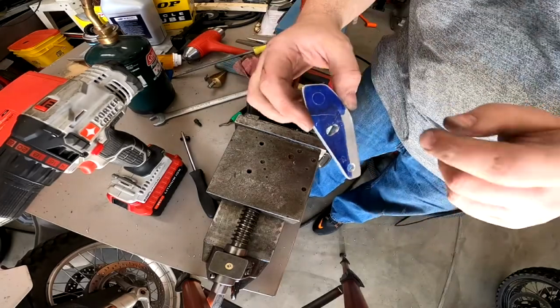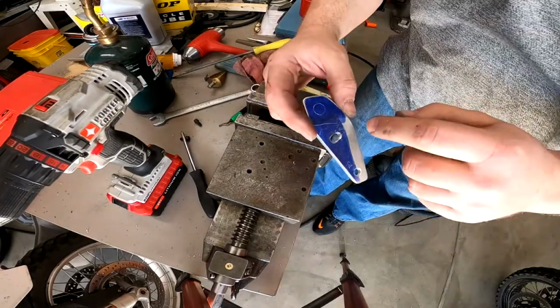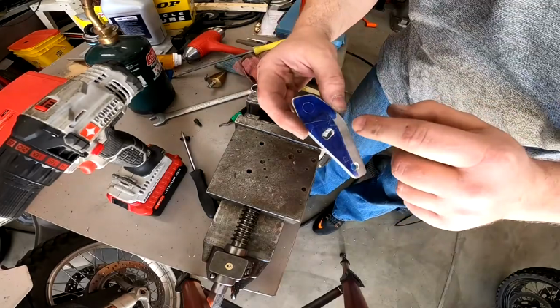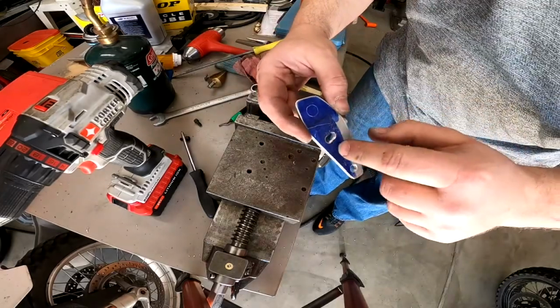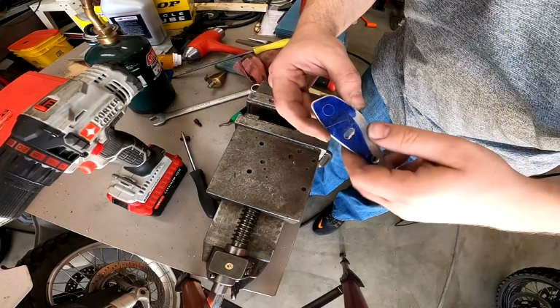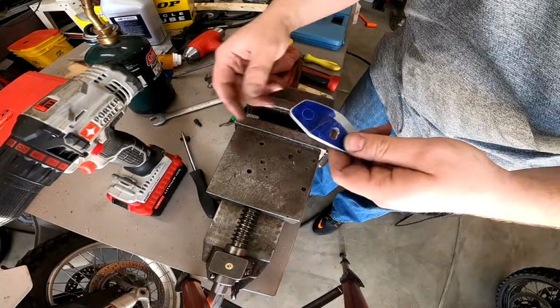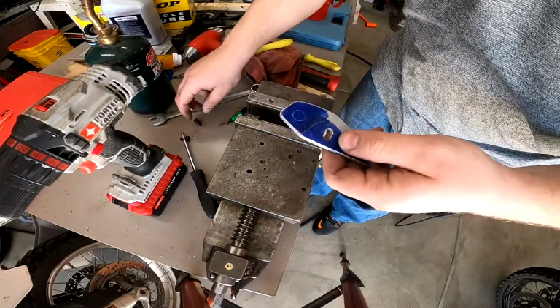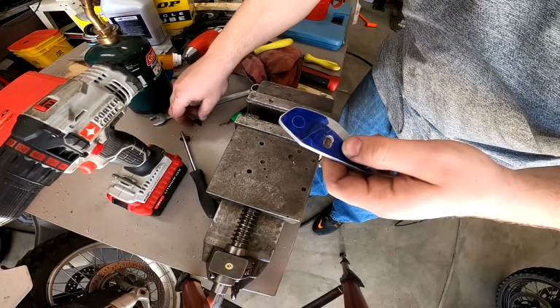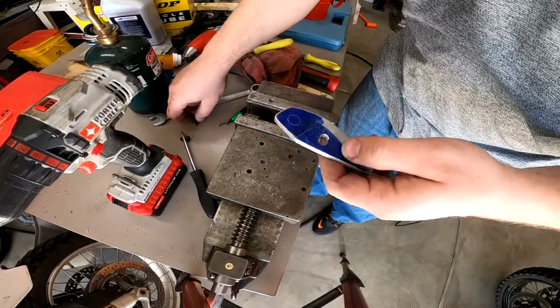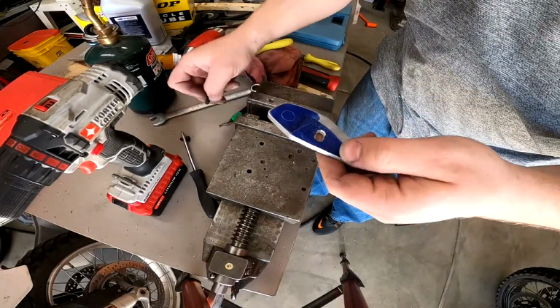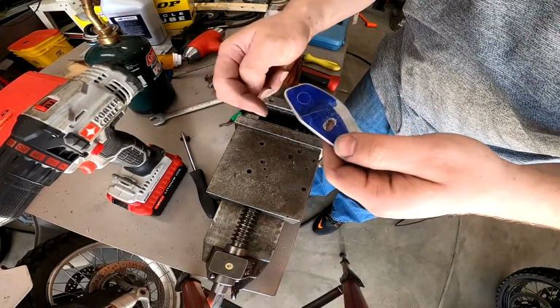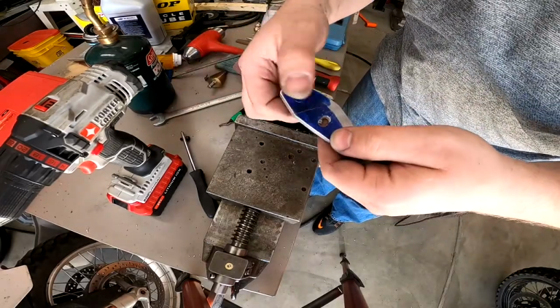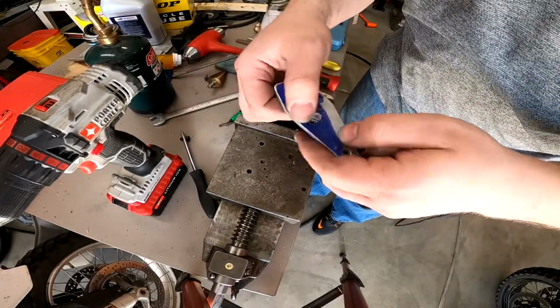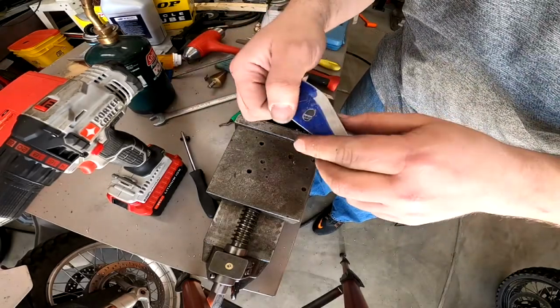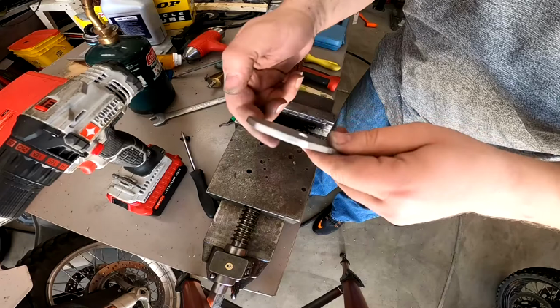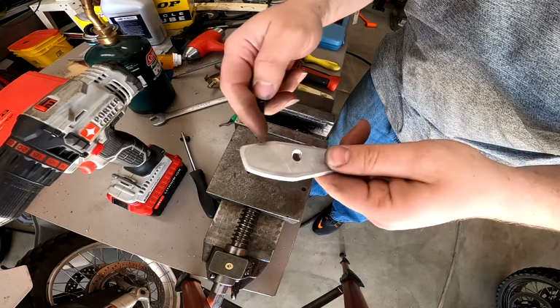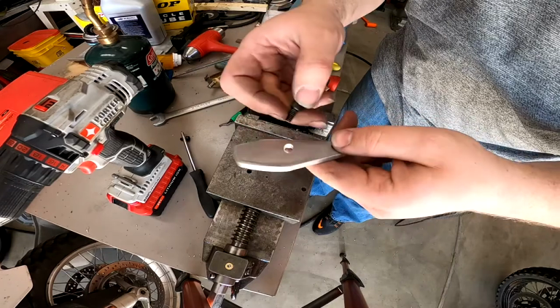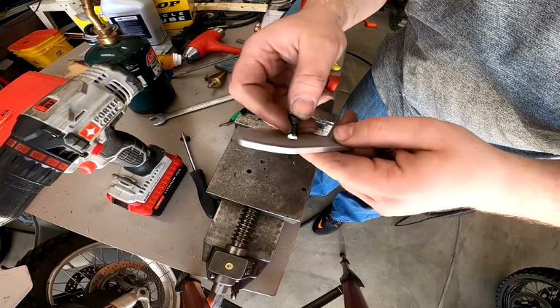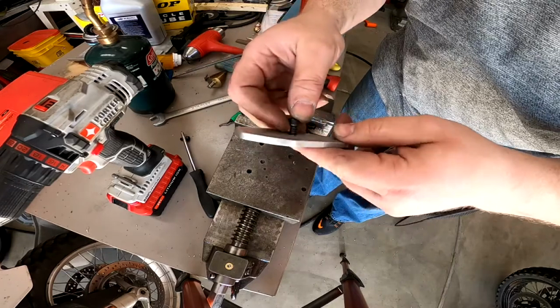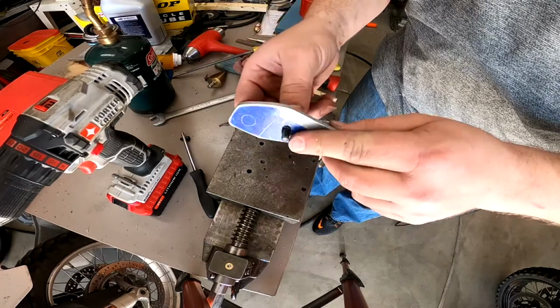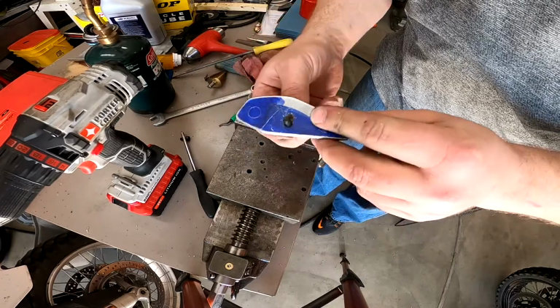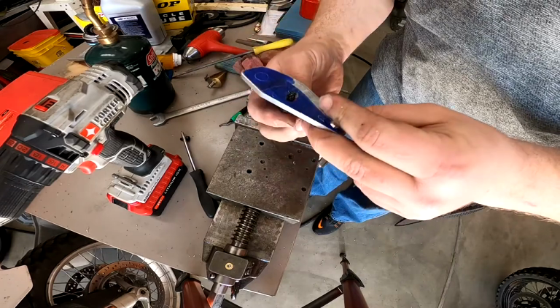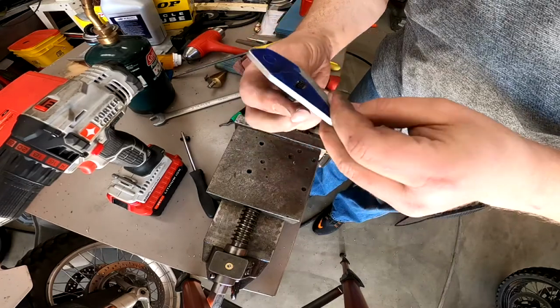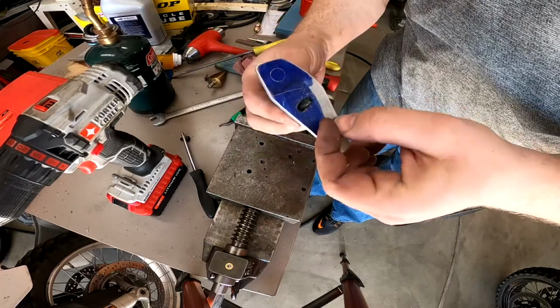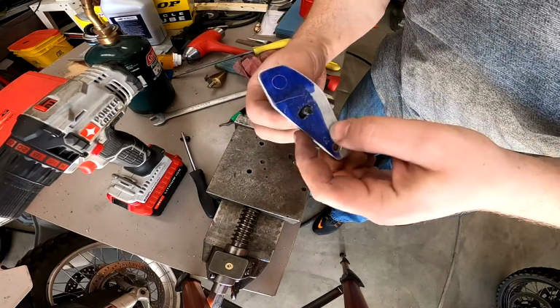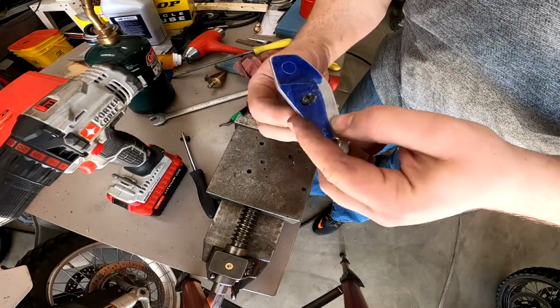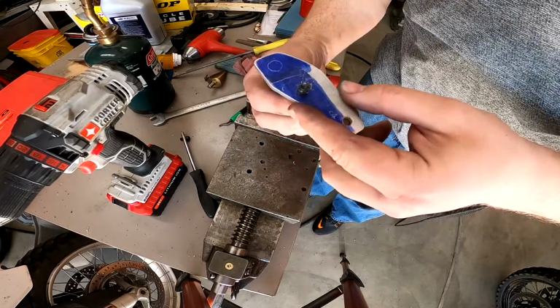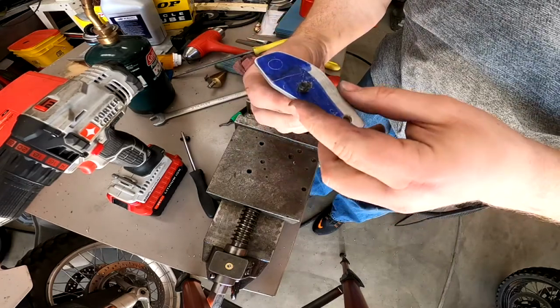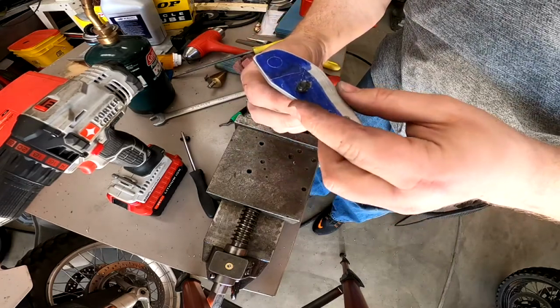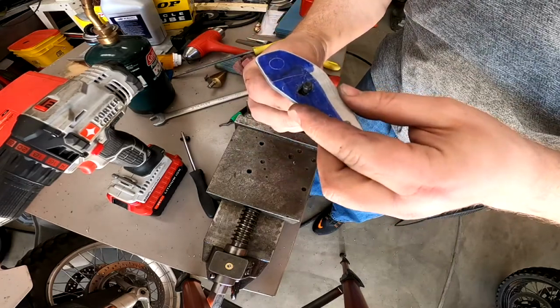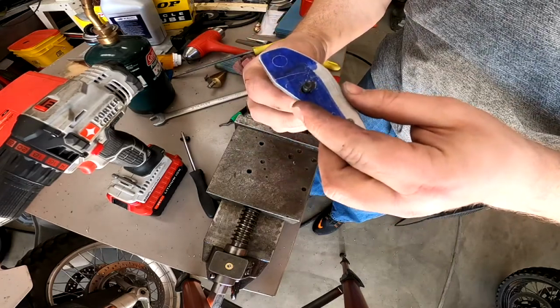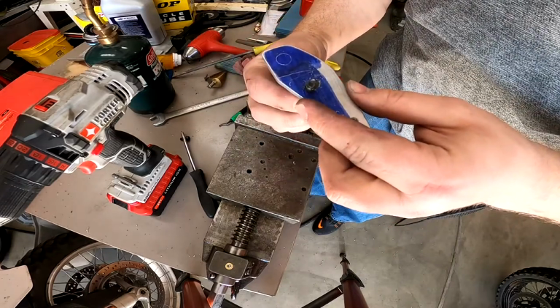This follows along the old-time maker mantra: if you can't make it perfect, make it adjustable.